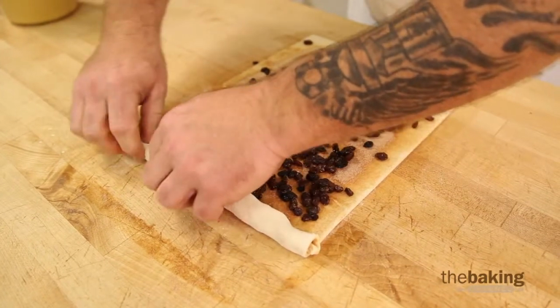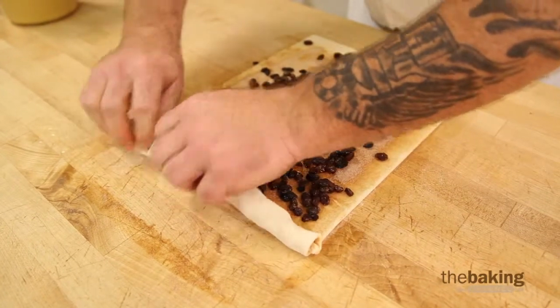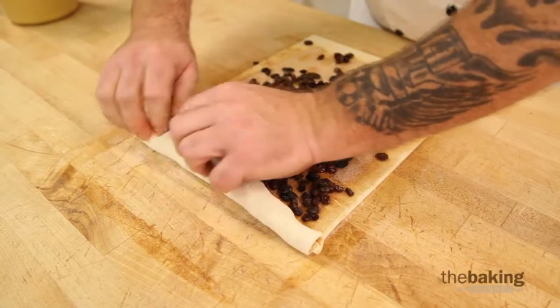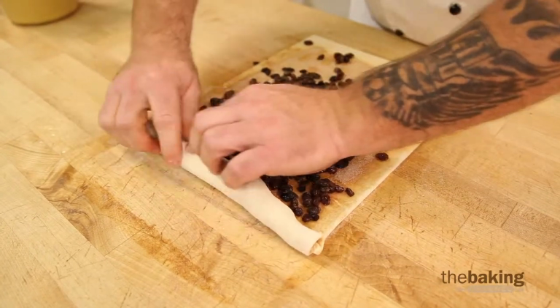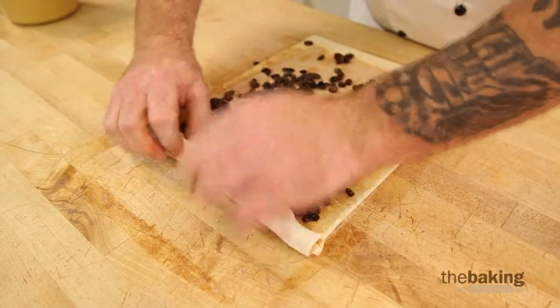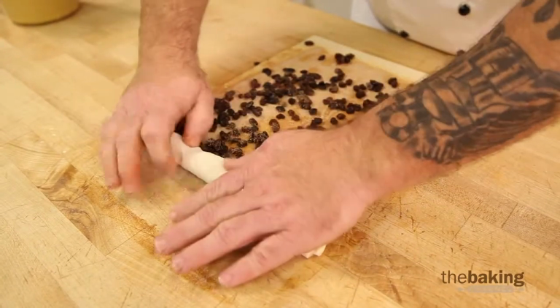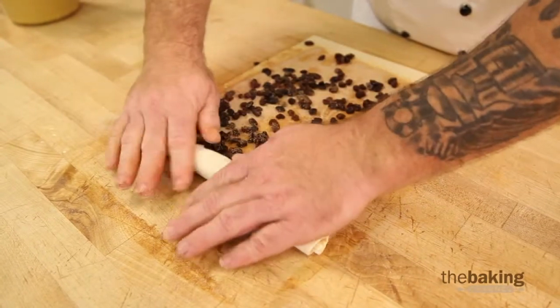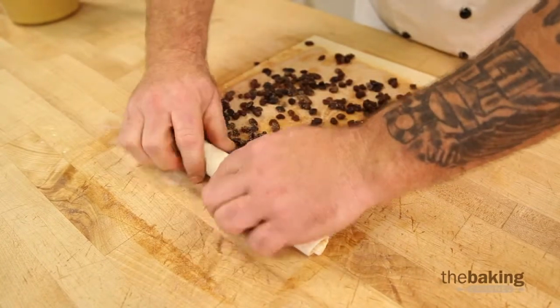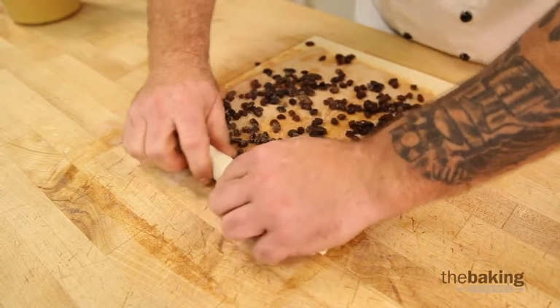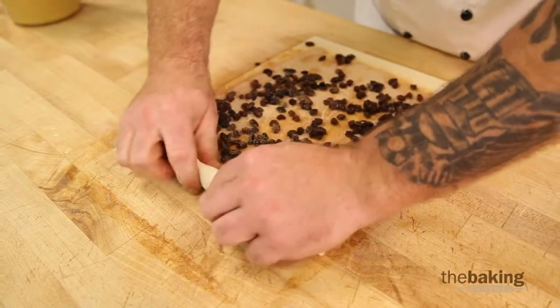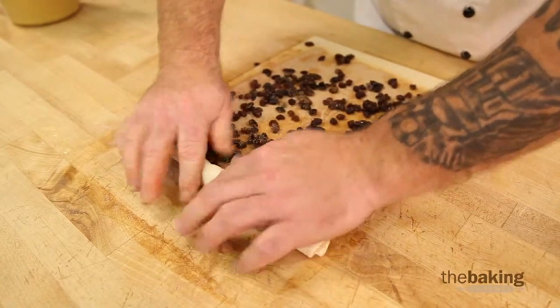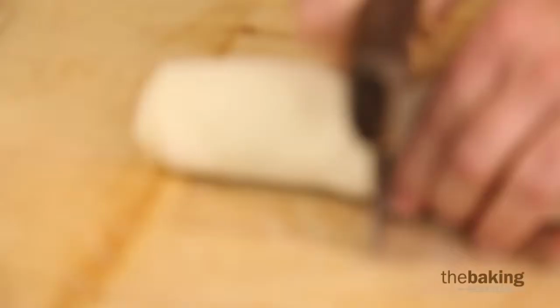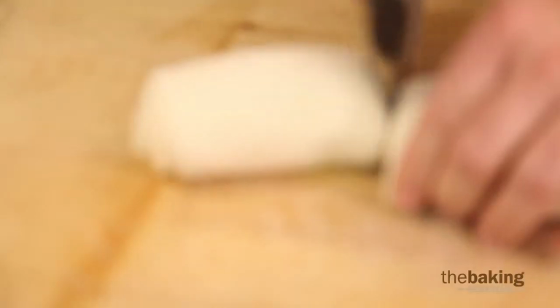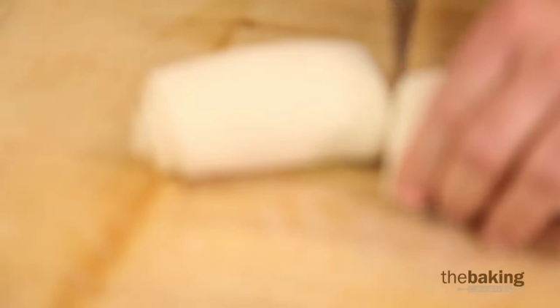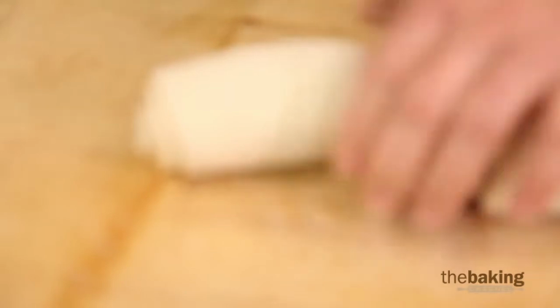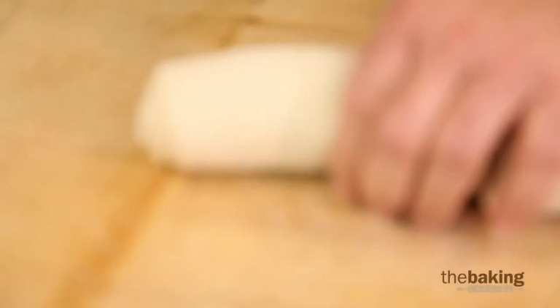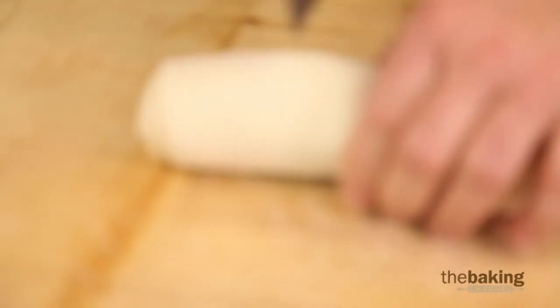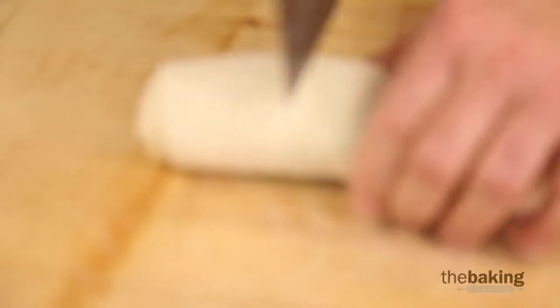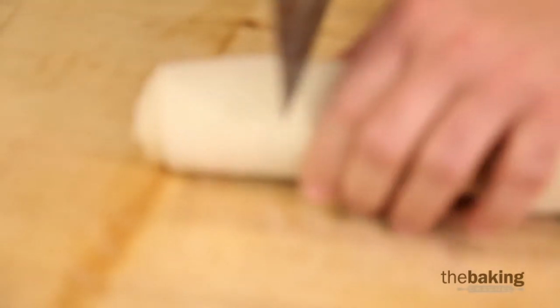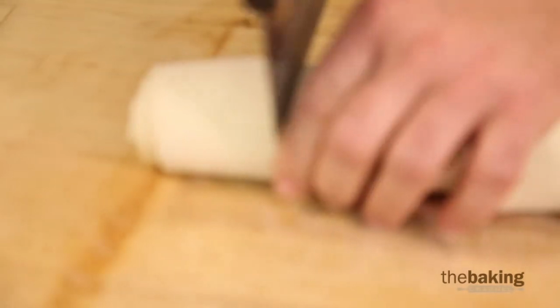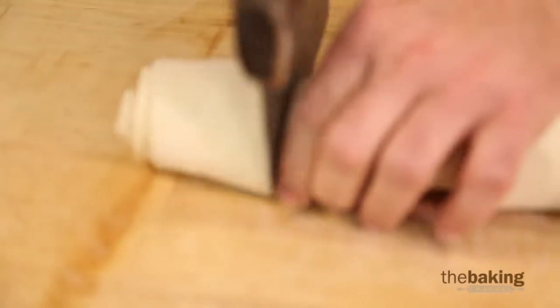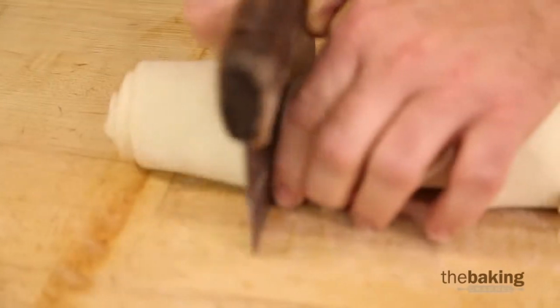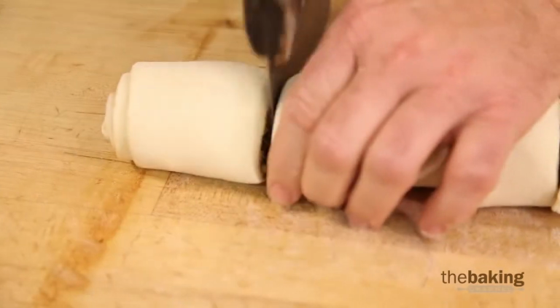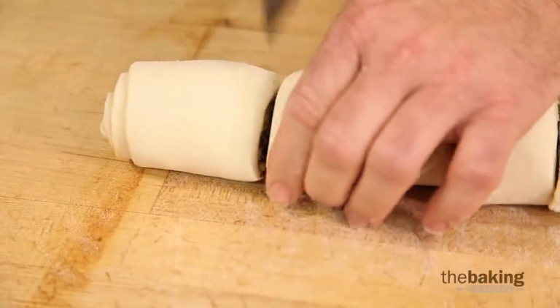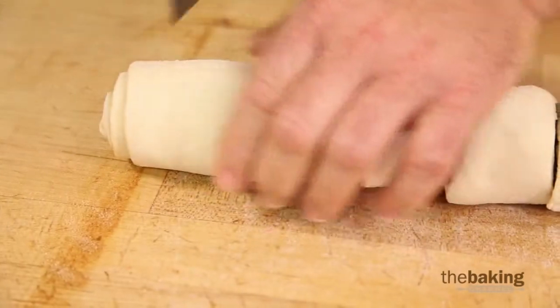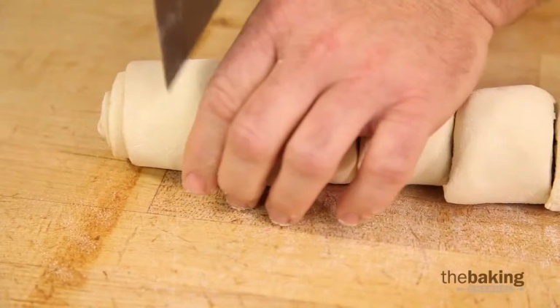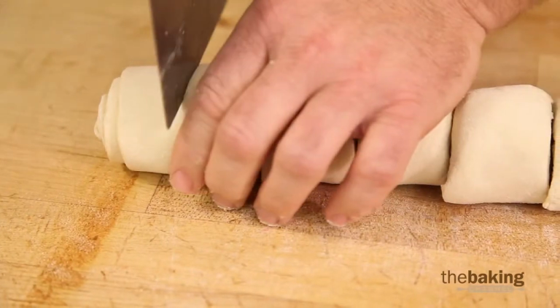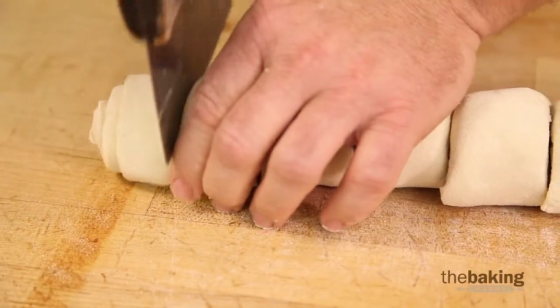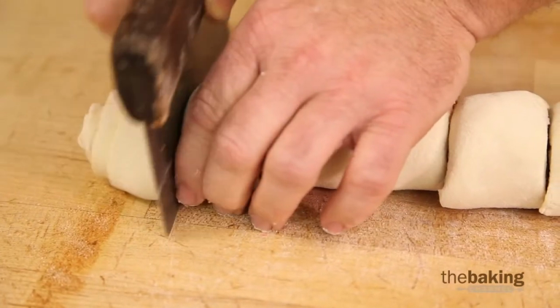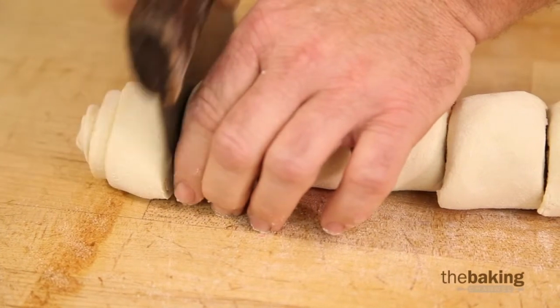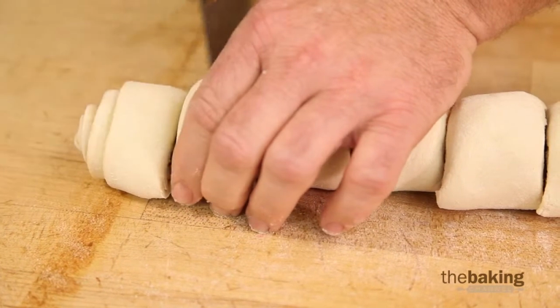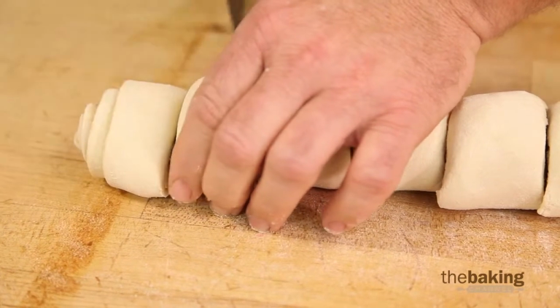Once you get it rolled up, we're going to take our dough cutter and cut it into about an inch and a half pieces.